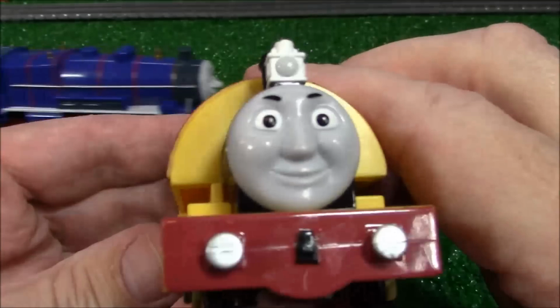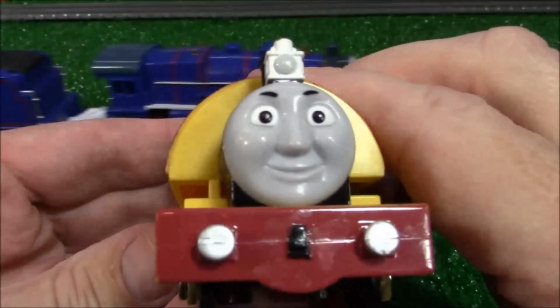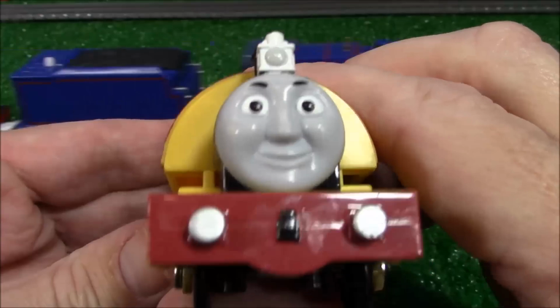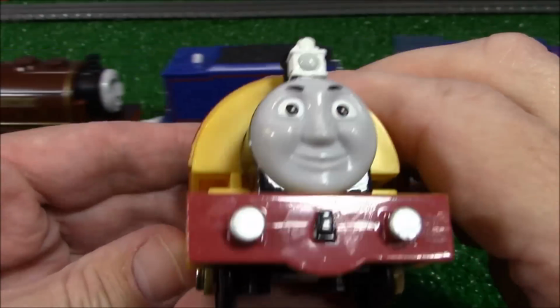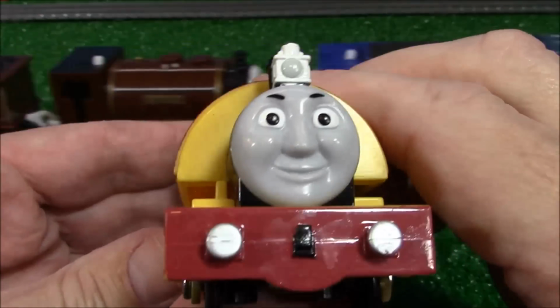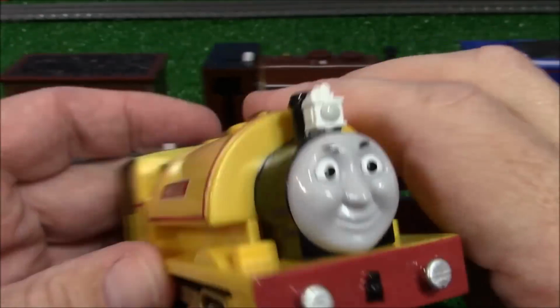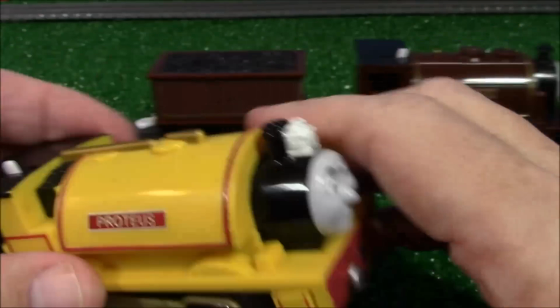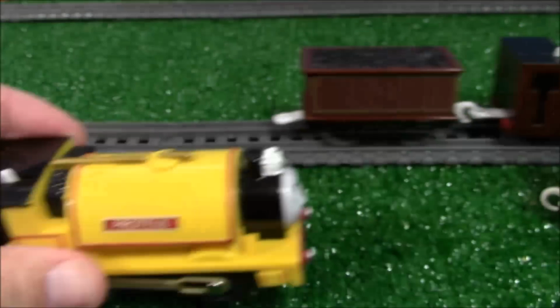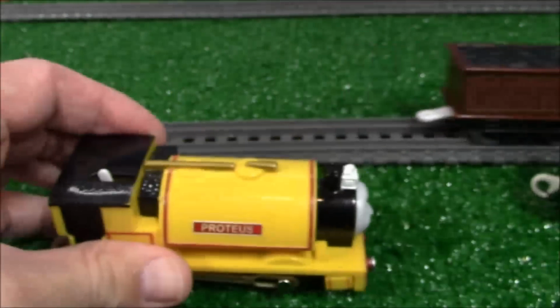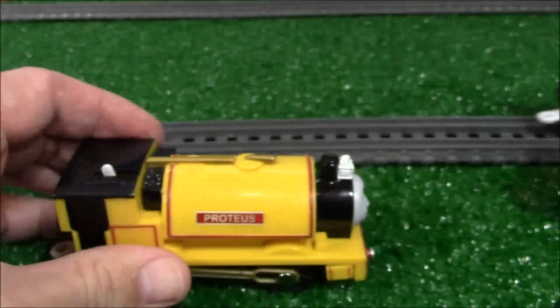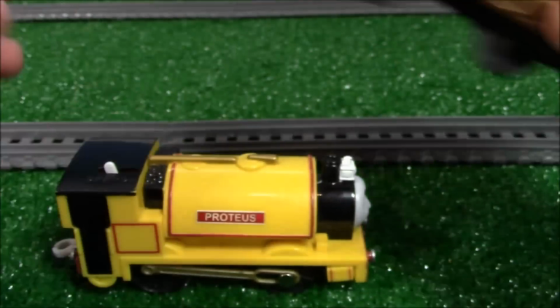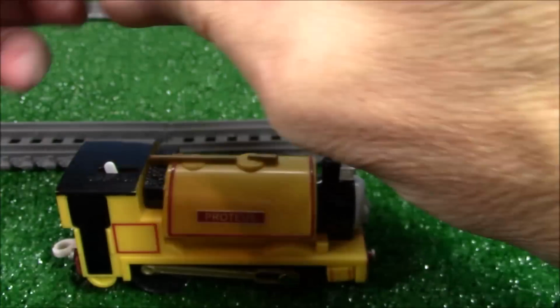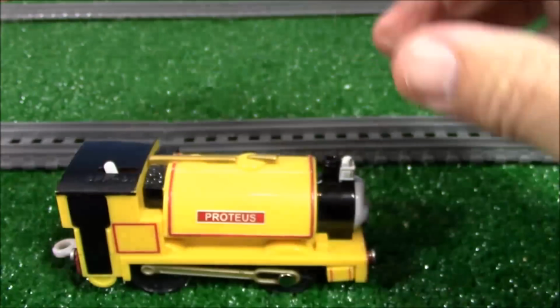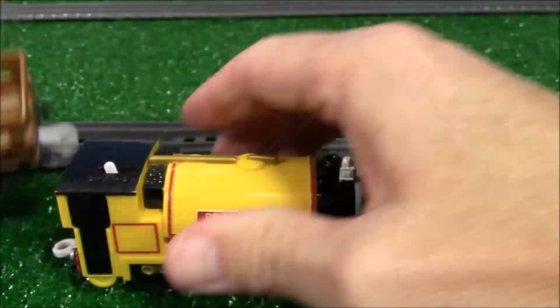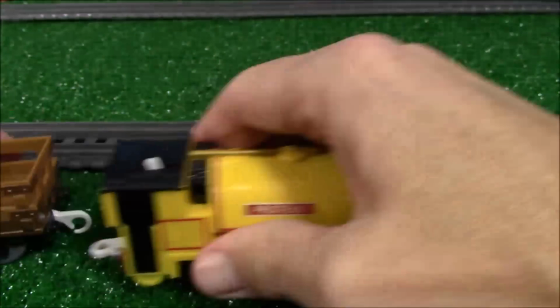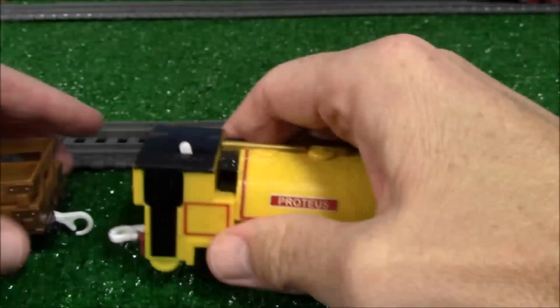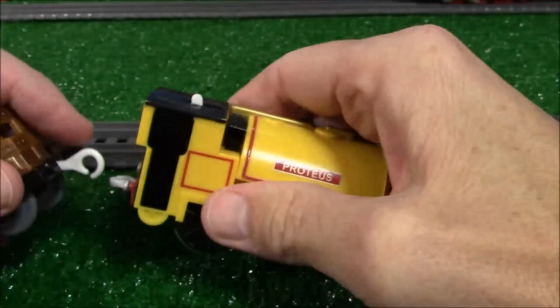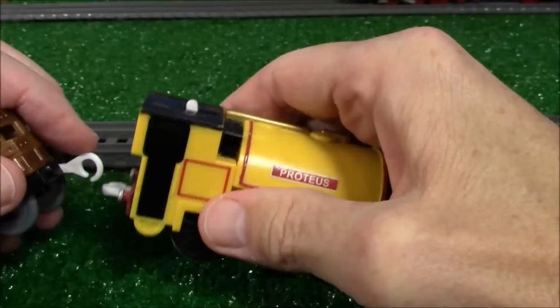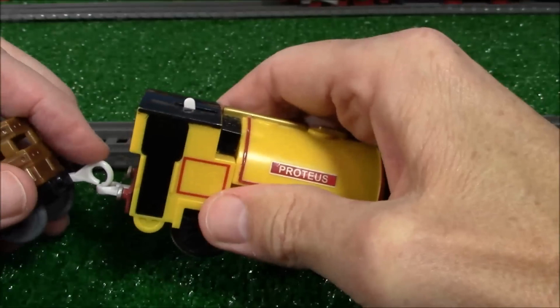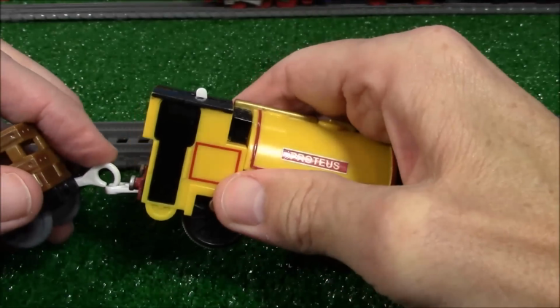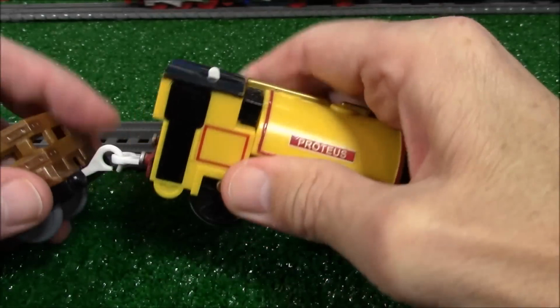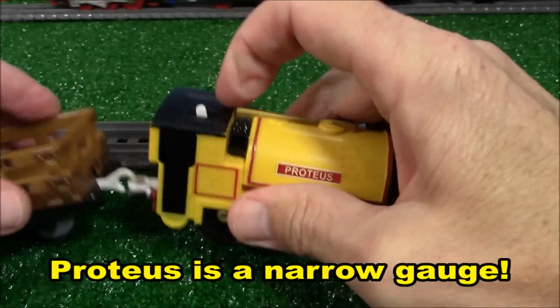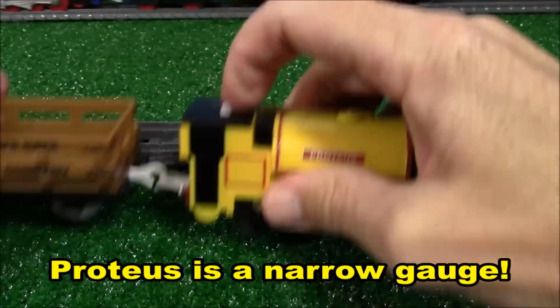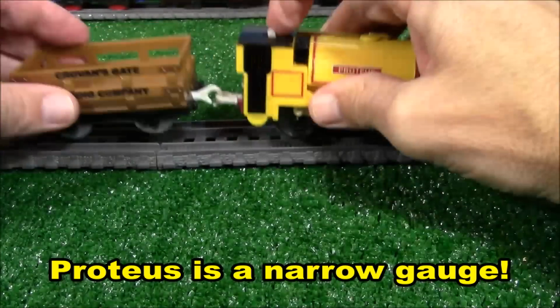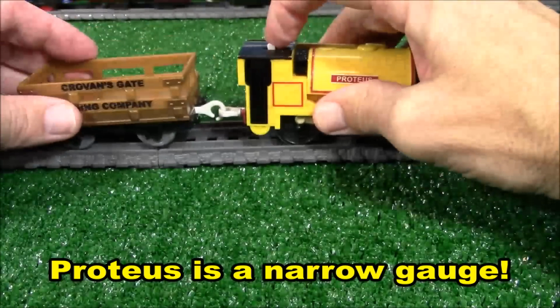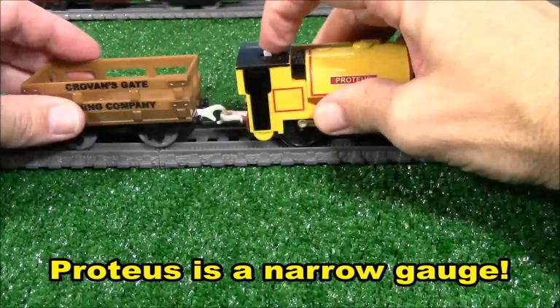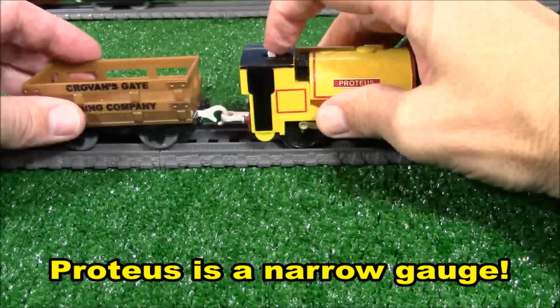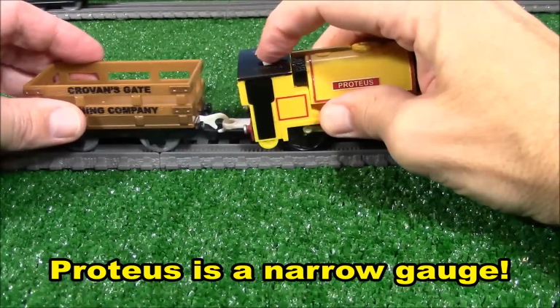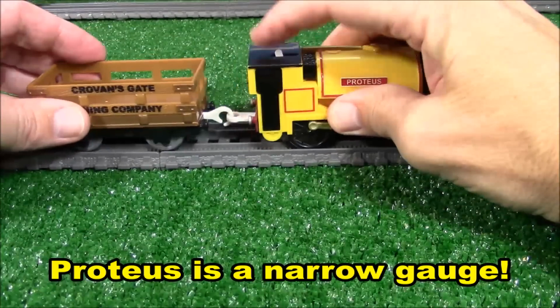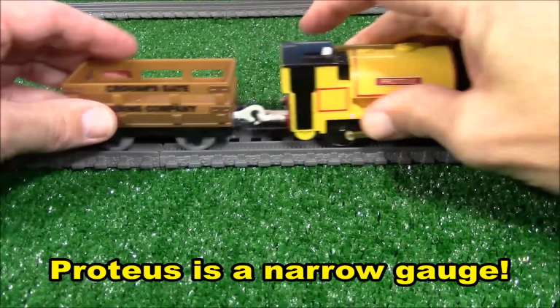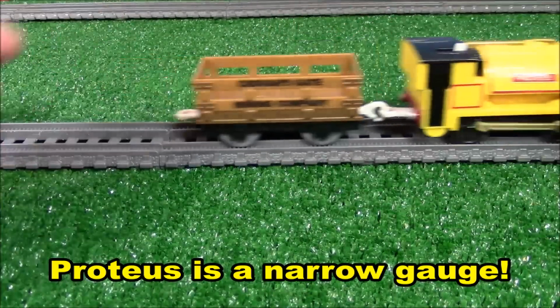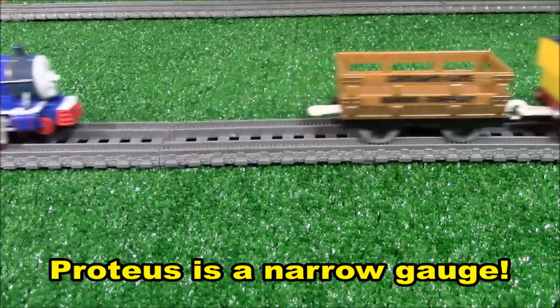Mr. Perilius, thank you very much. There's old Bertram giving Hank a push. Let's get Proteus going.